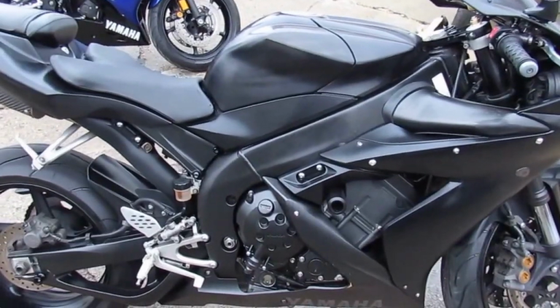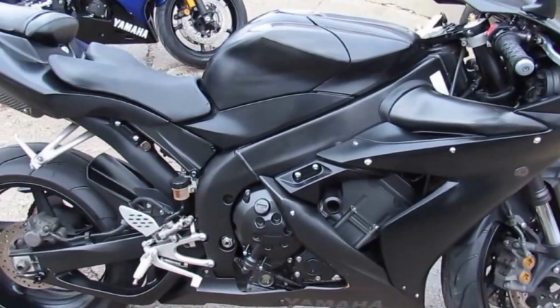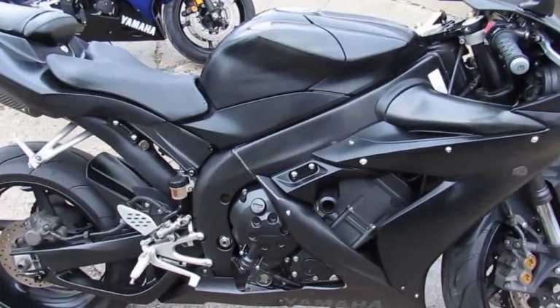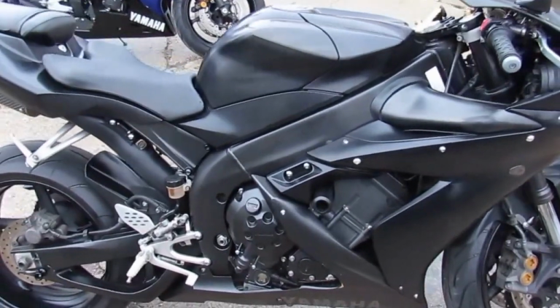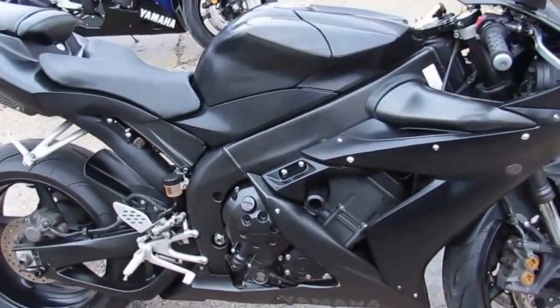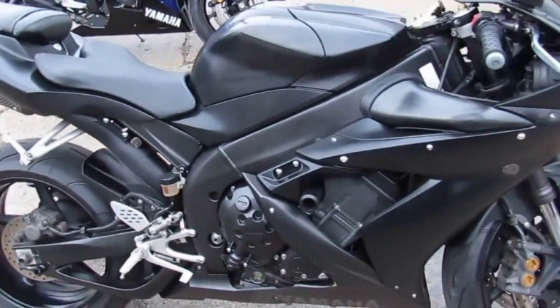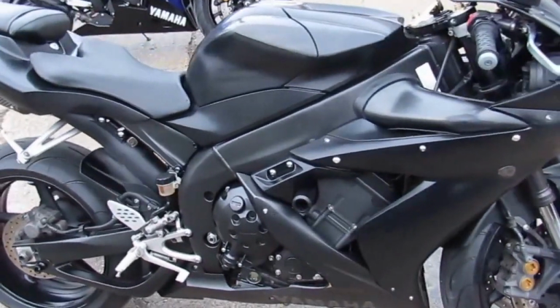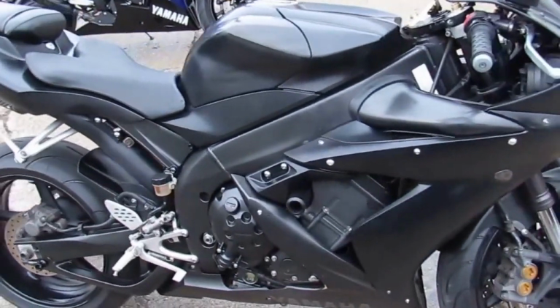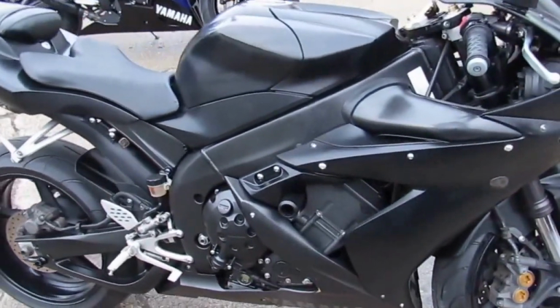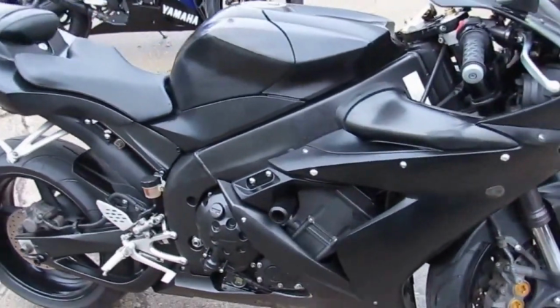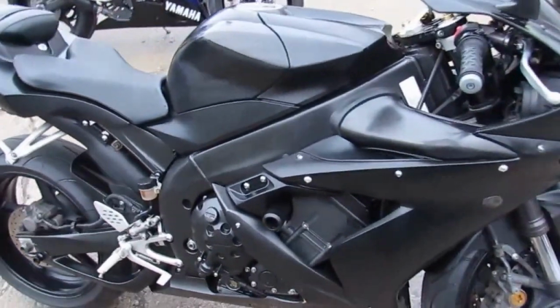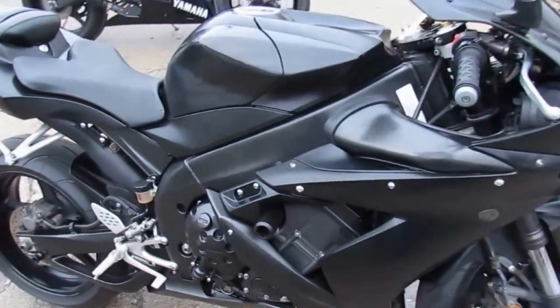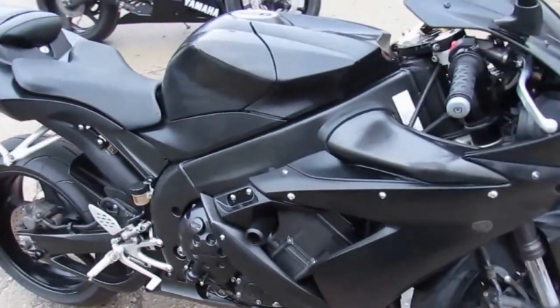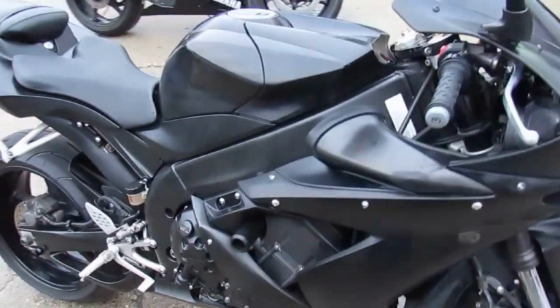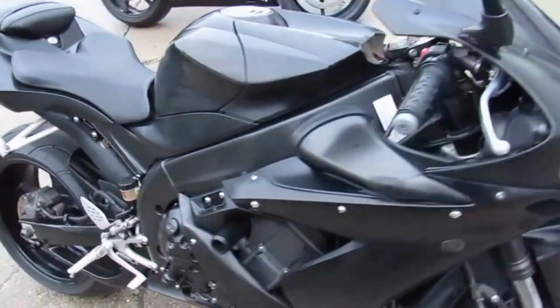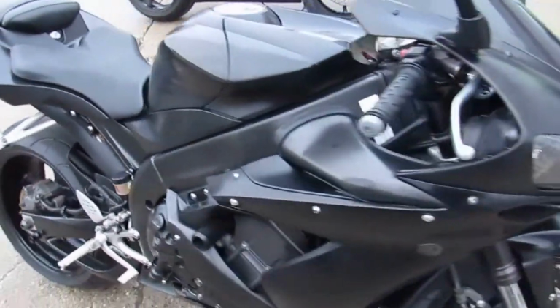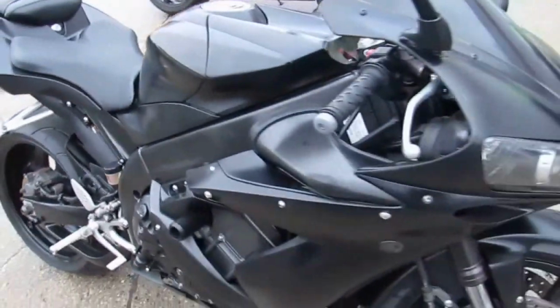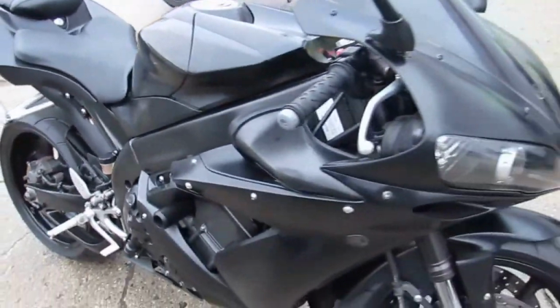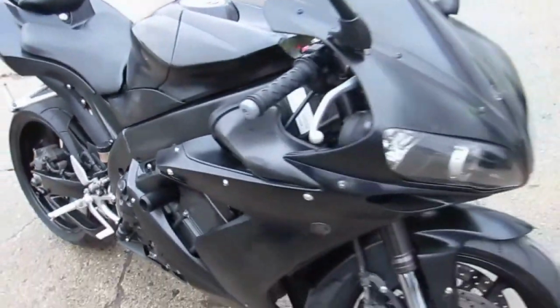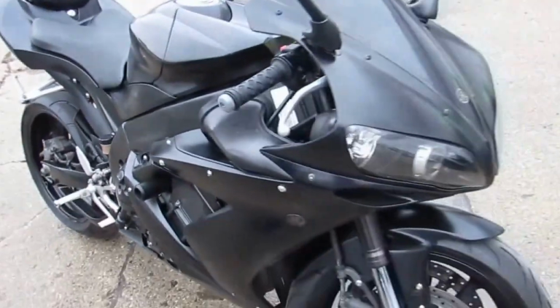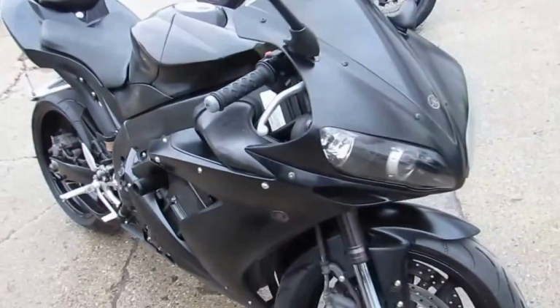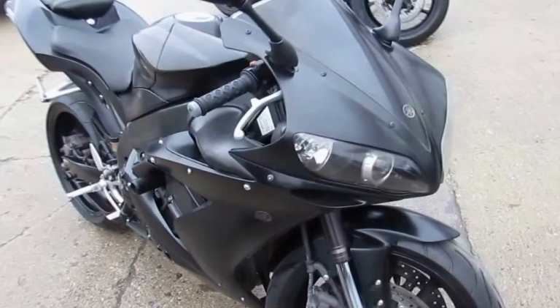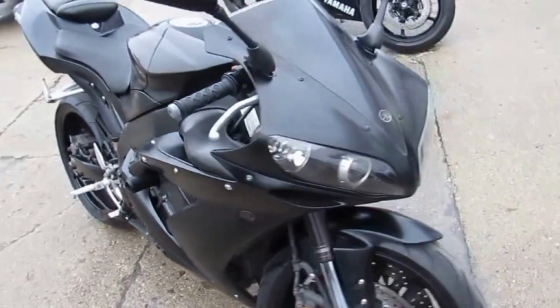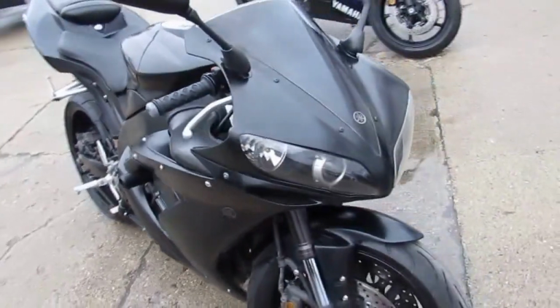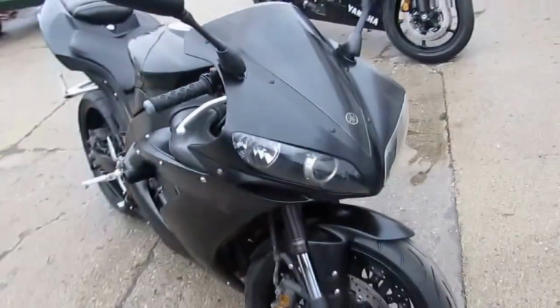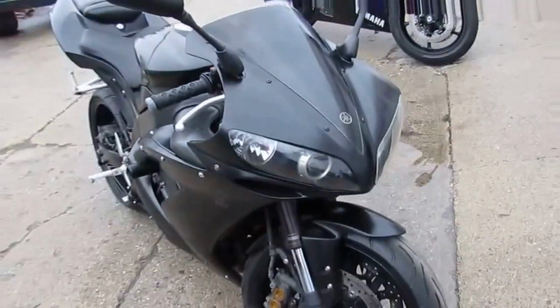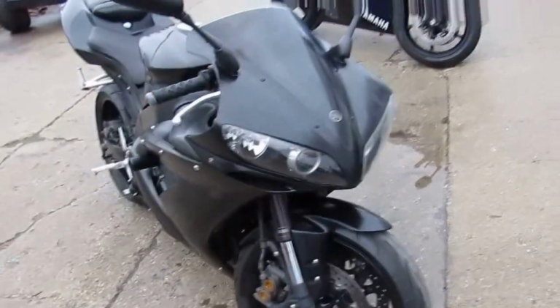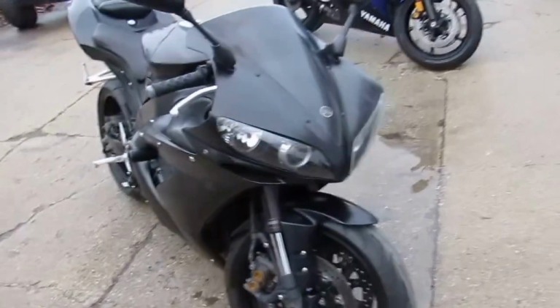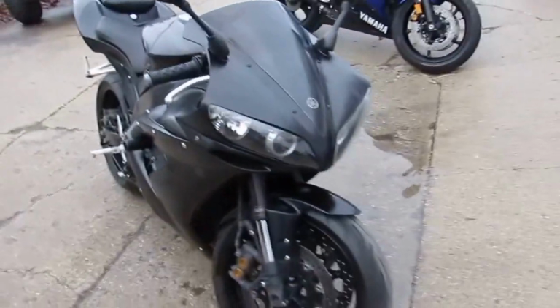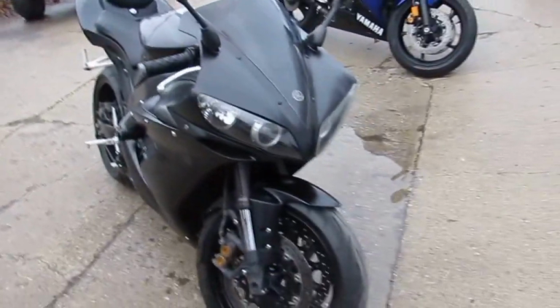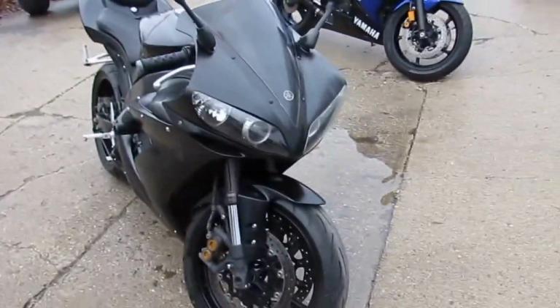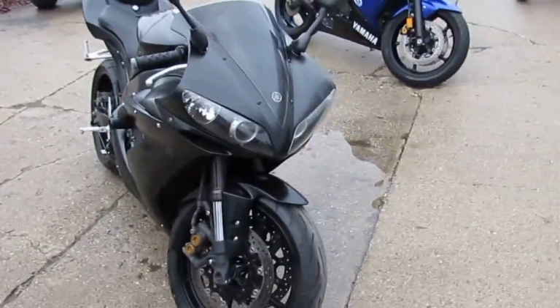Get ahold of this one folks — the 2004 Yamaha R1 Cross Tracker for sale for only $49.99.